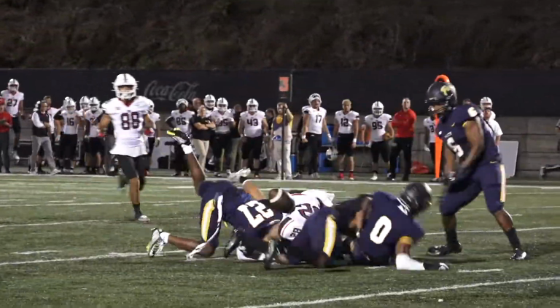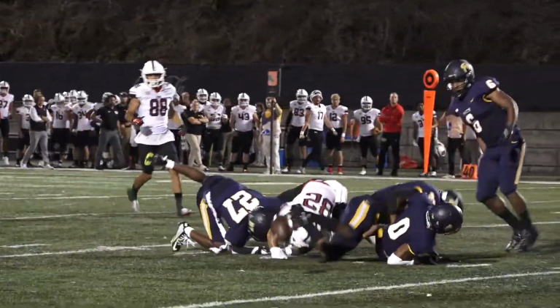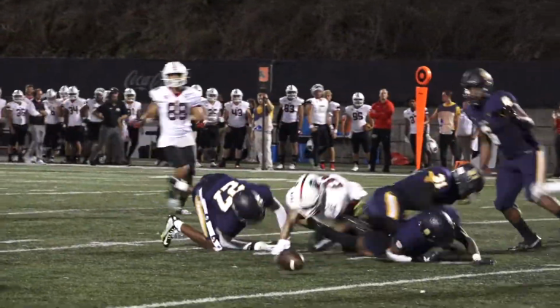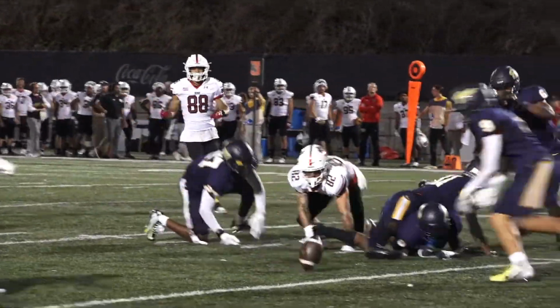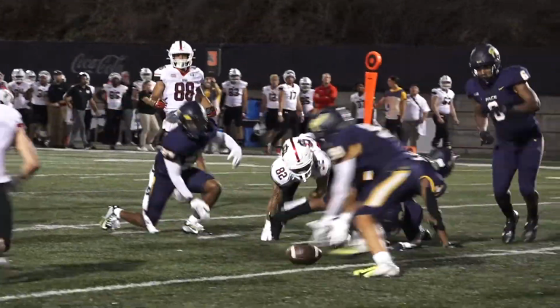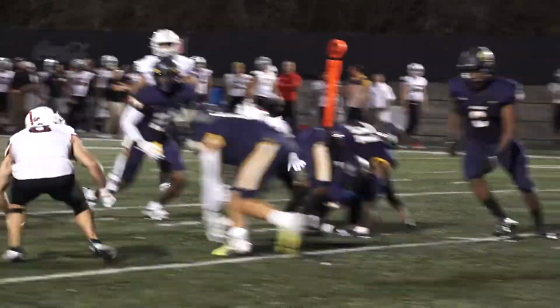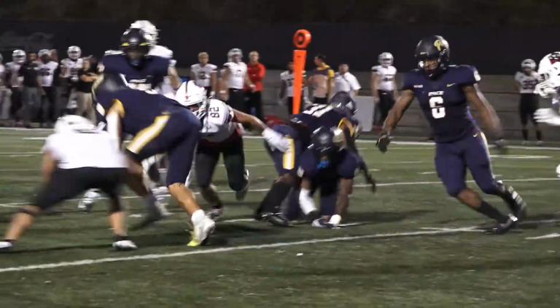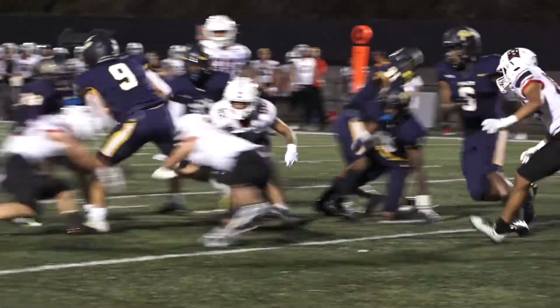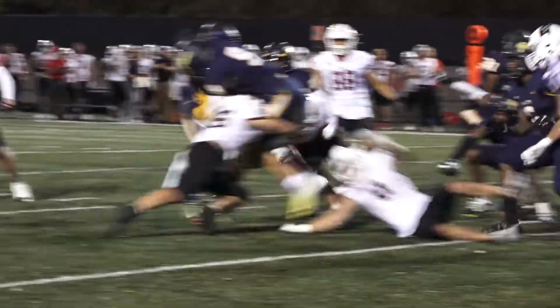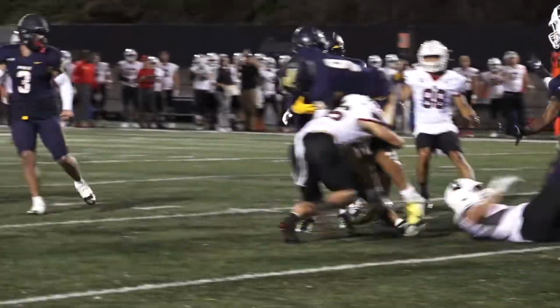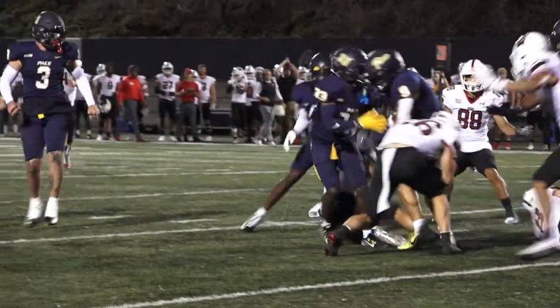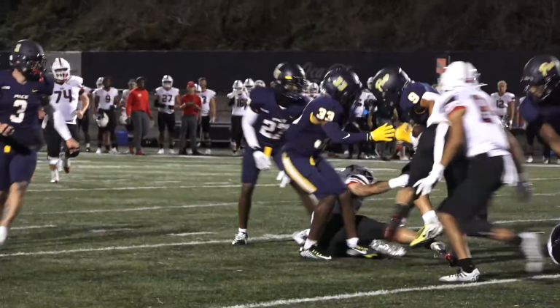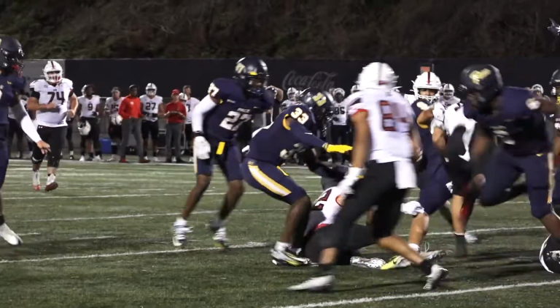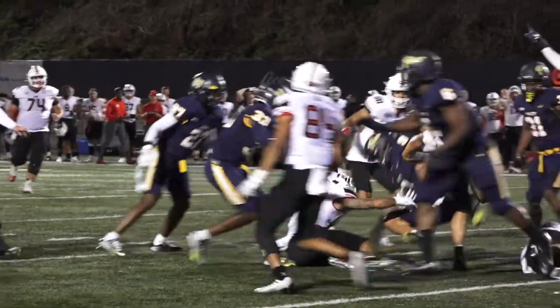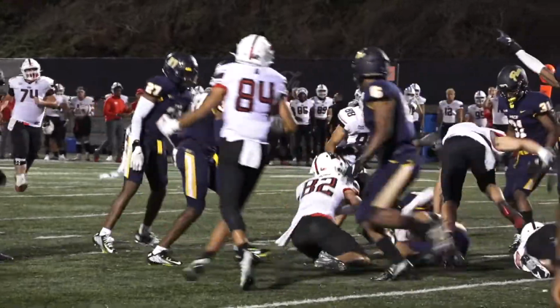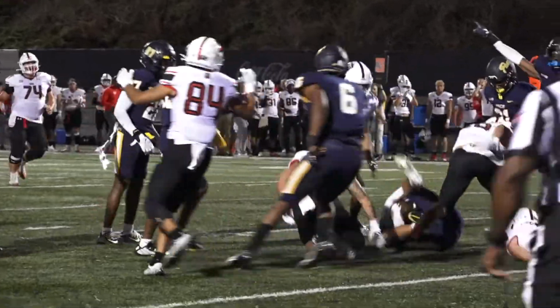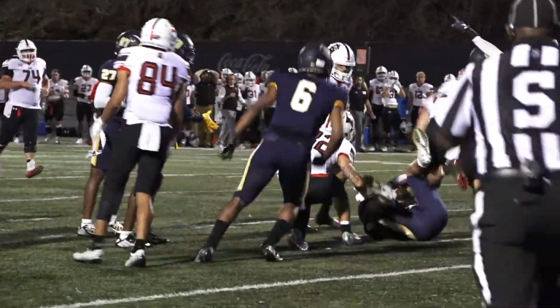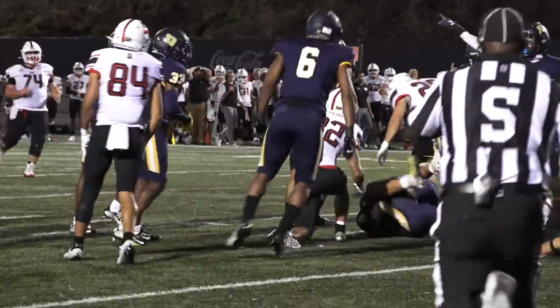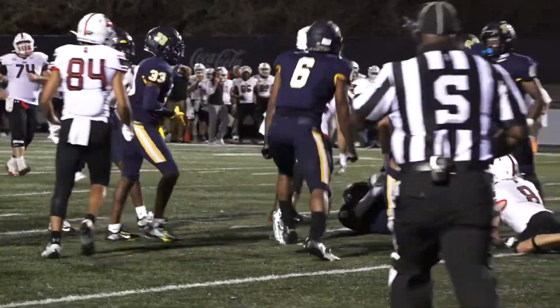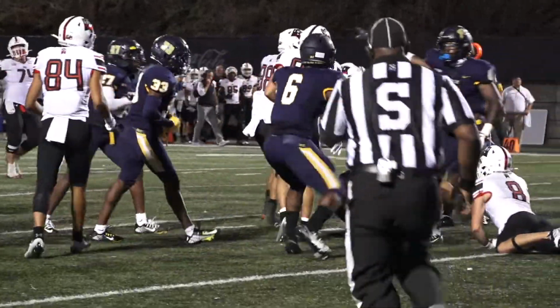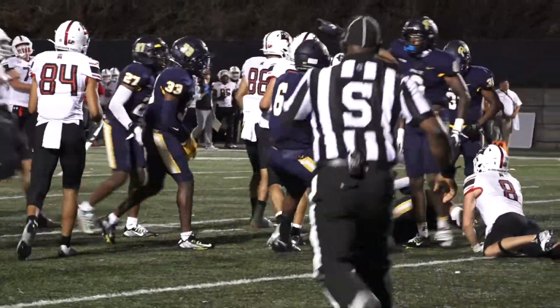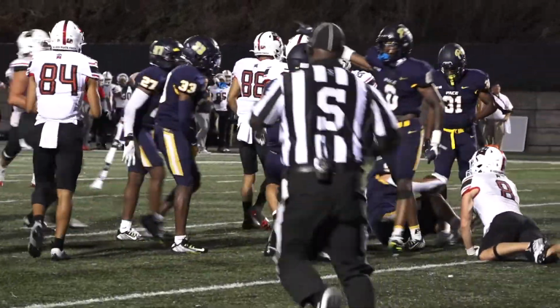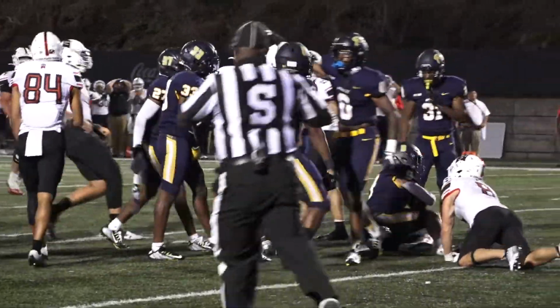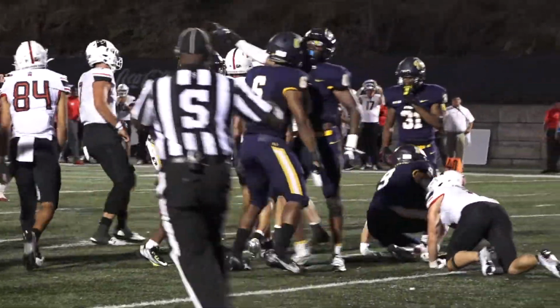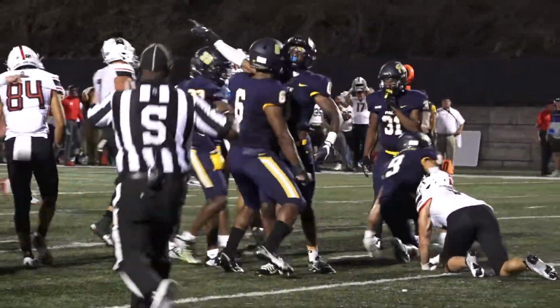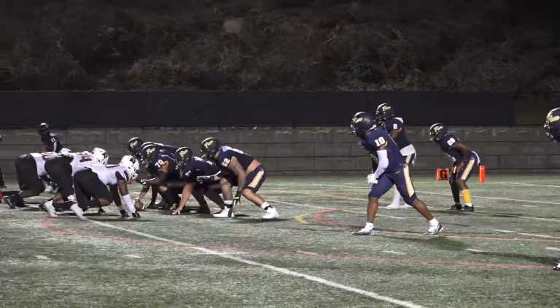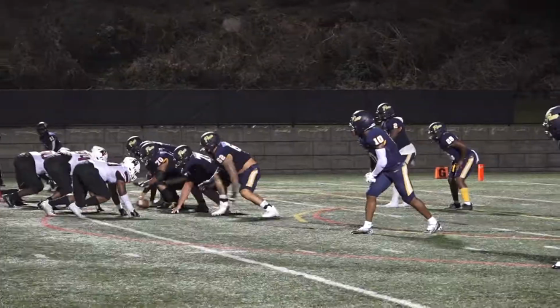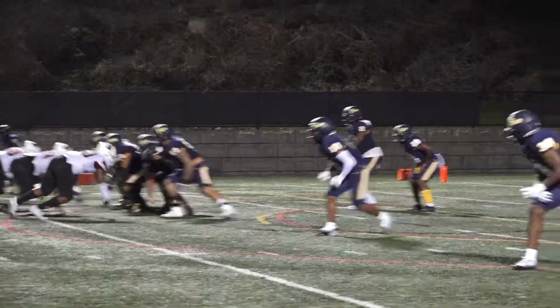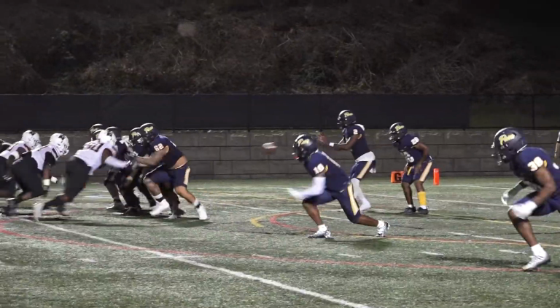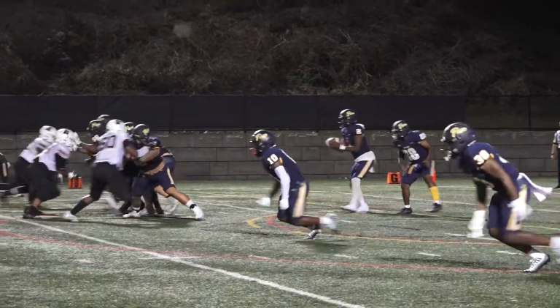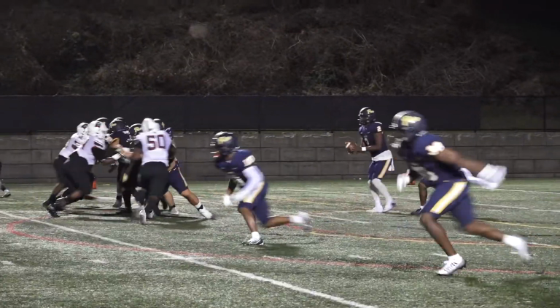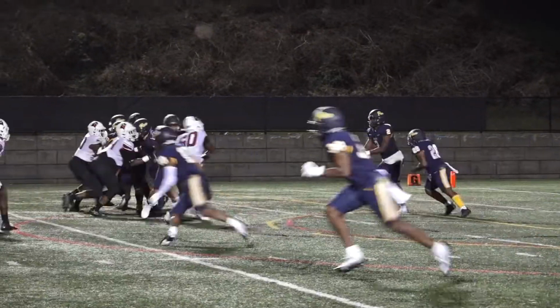And look out, a fumble — recovered by the Centers! Big break. Anthony Holmes, Johnny on the spot.